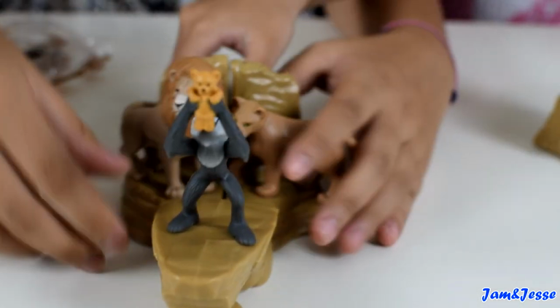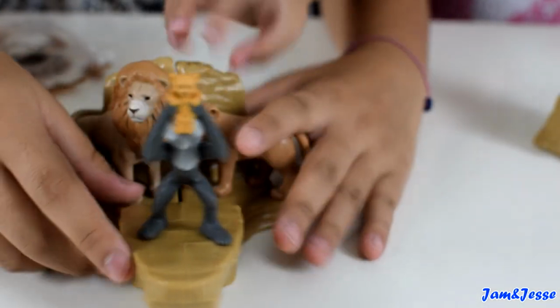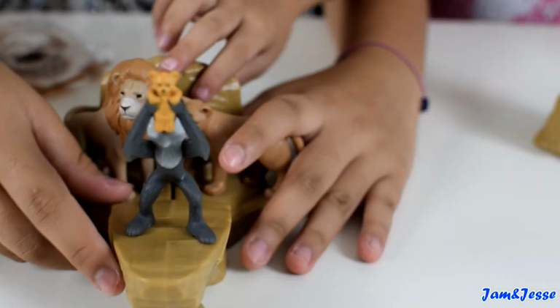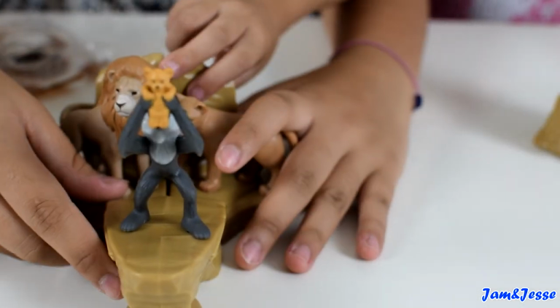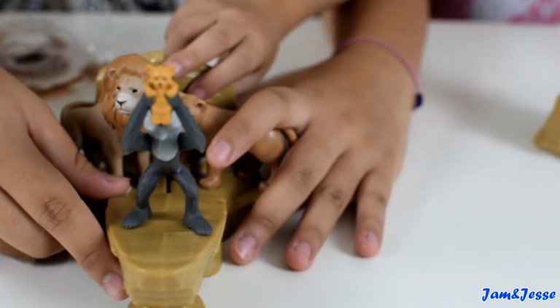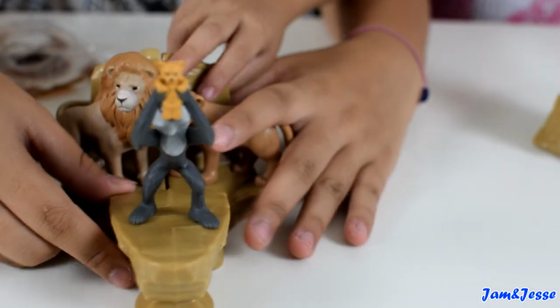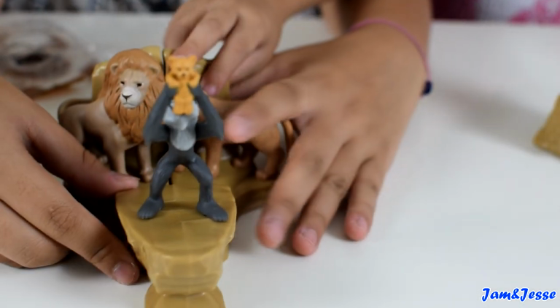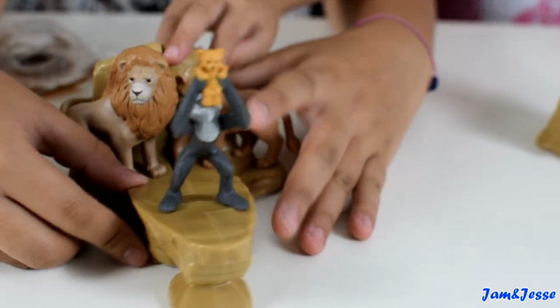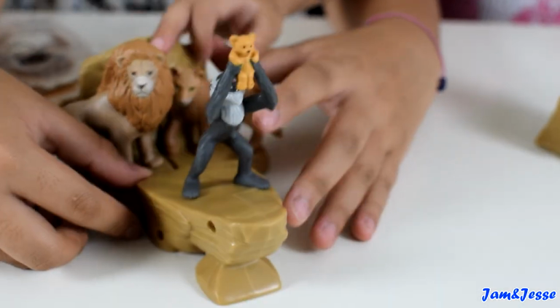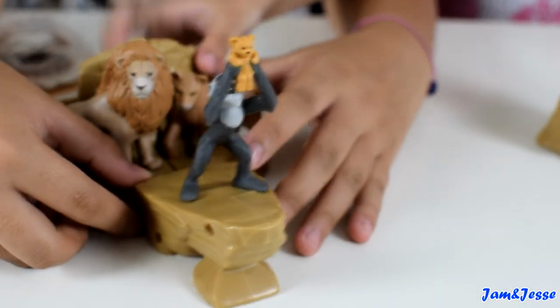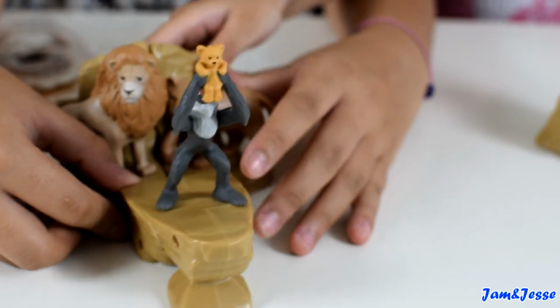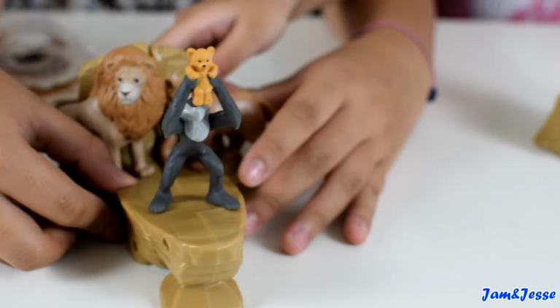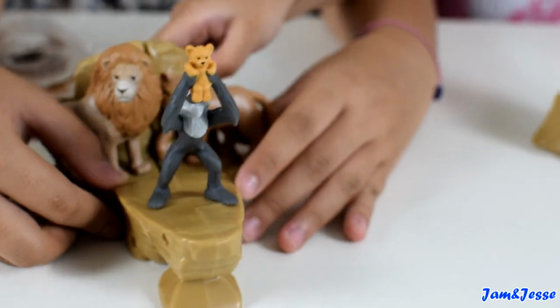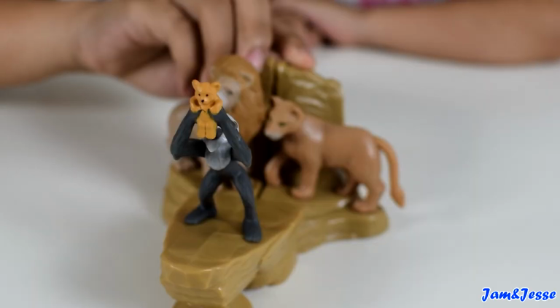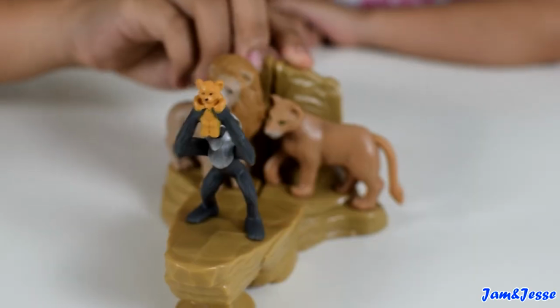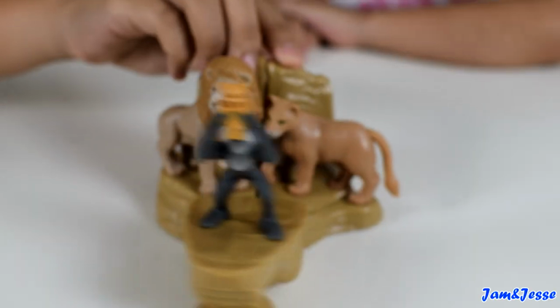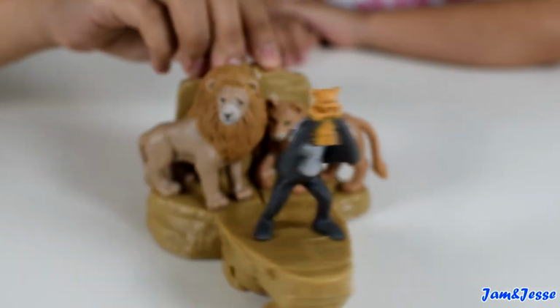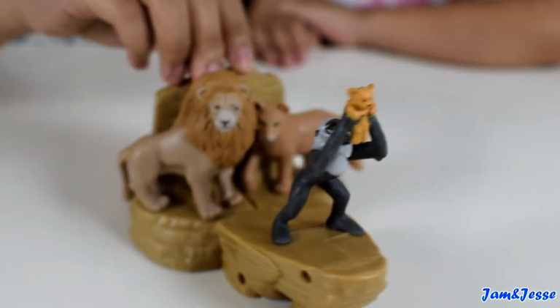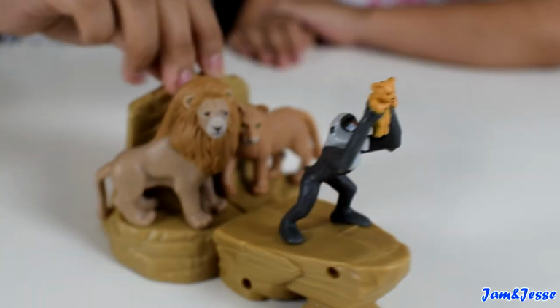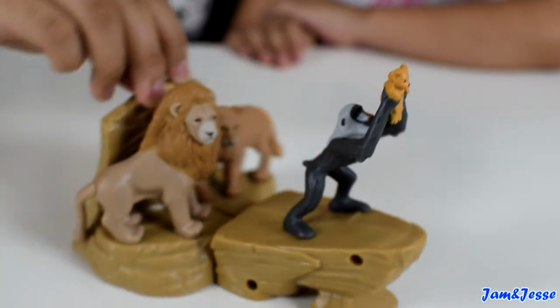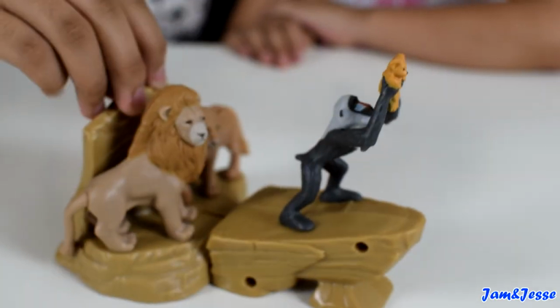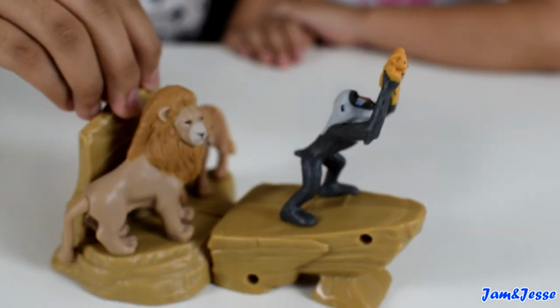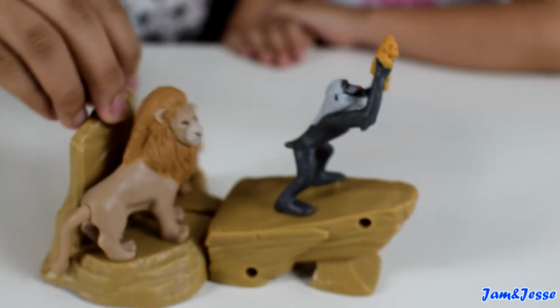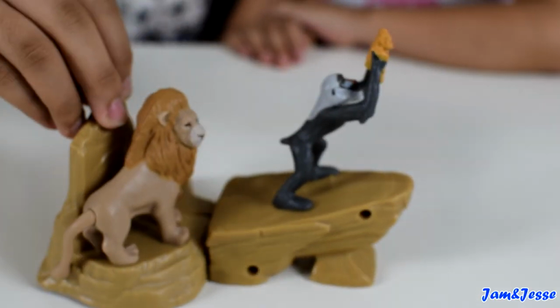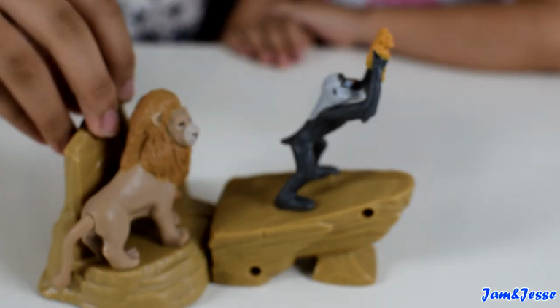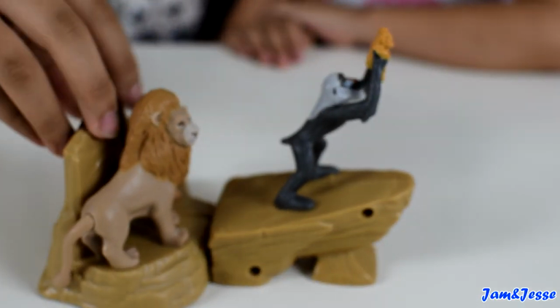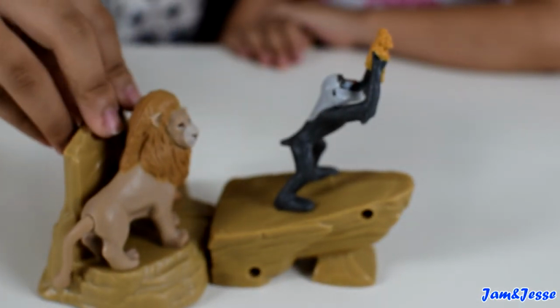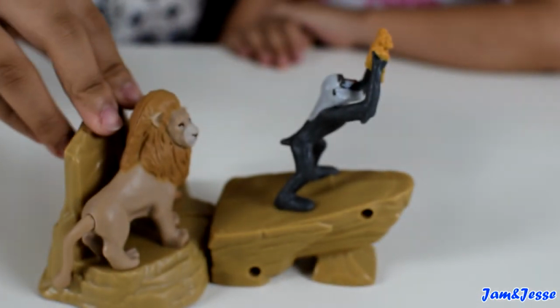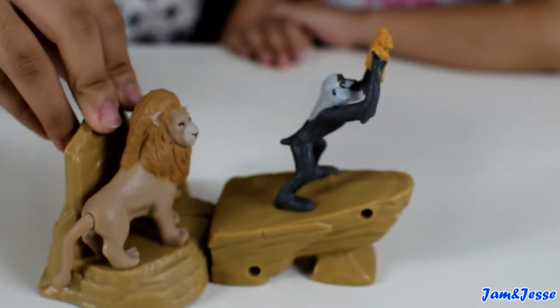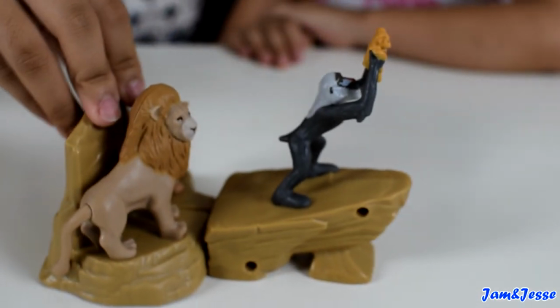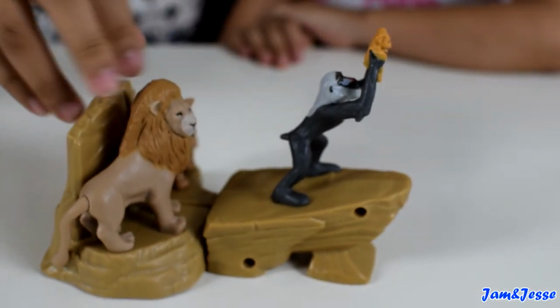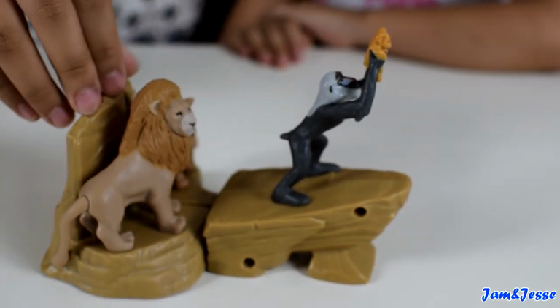Let's connect this to Mufasa. Look guys, we completed the set! This here is a scene from the movie — we finally completed one set.